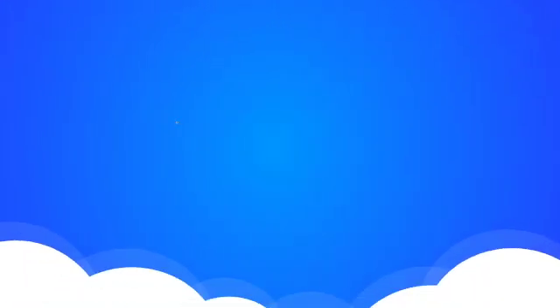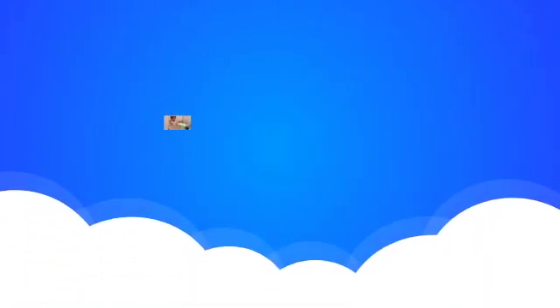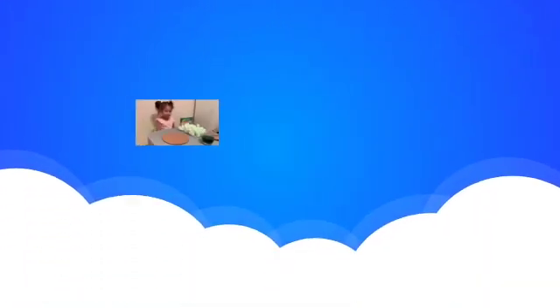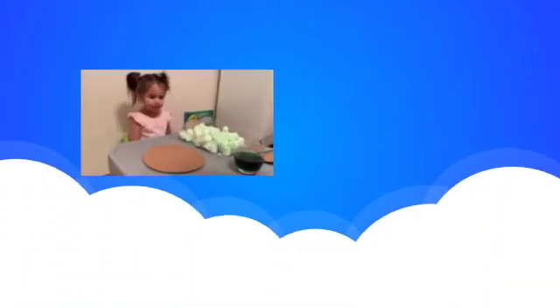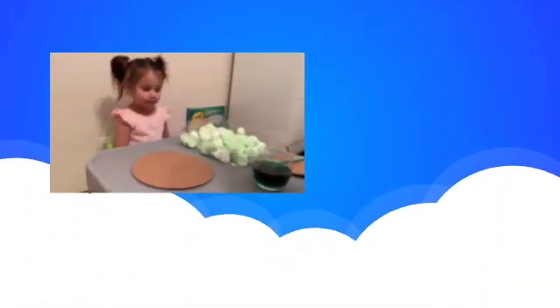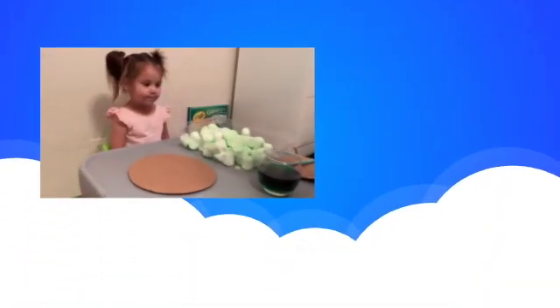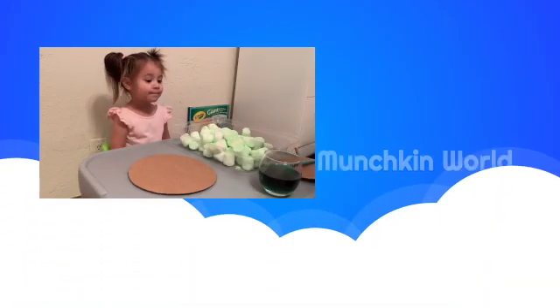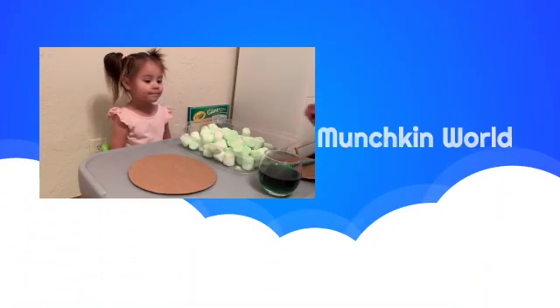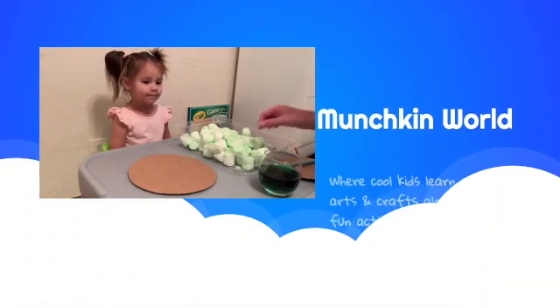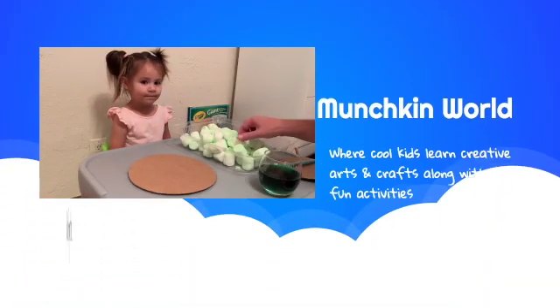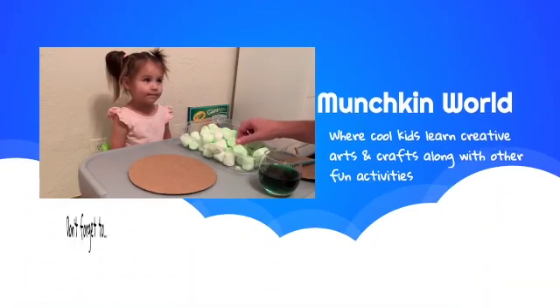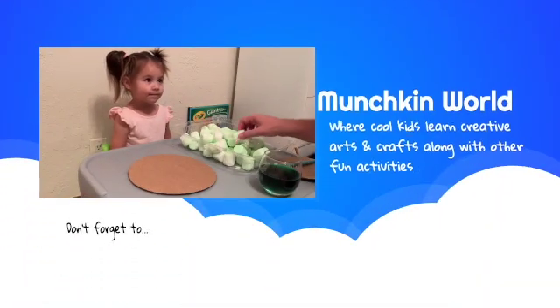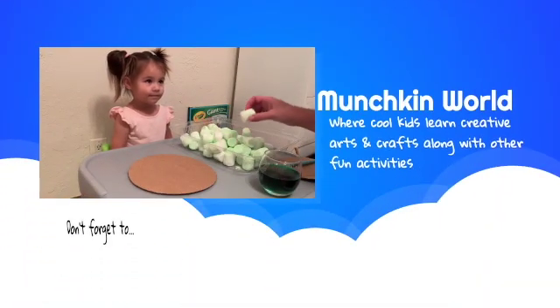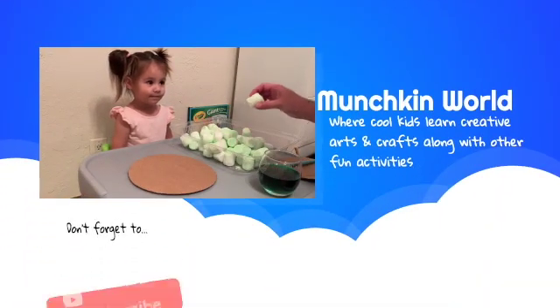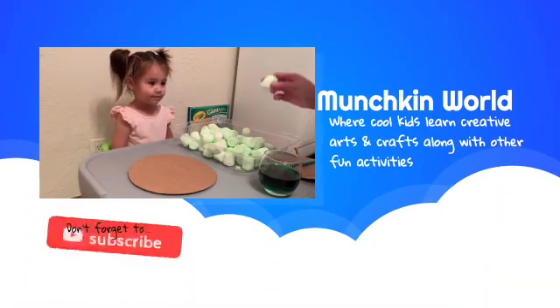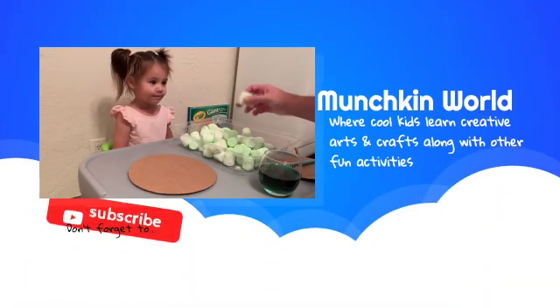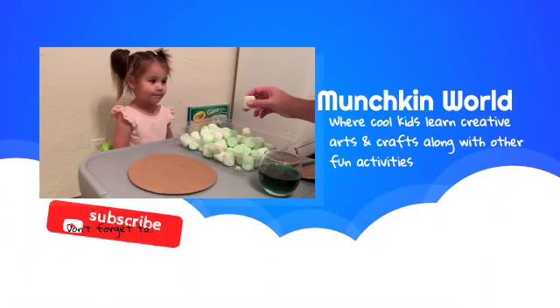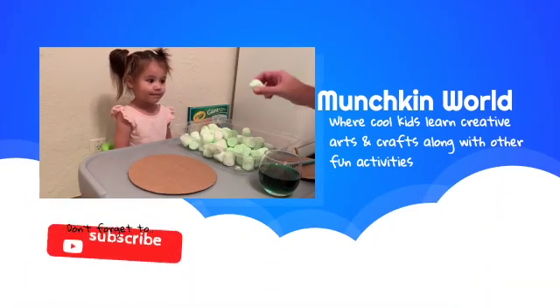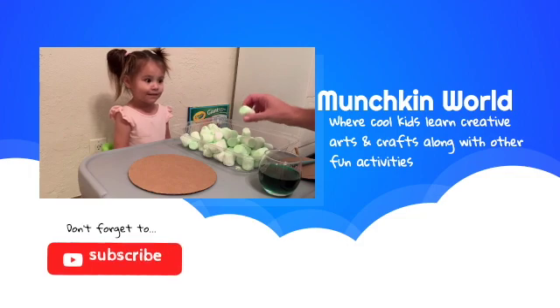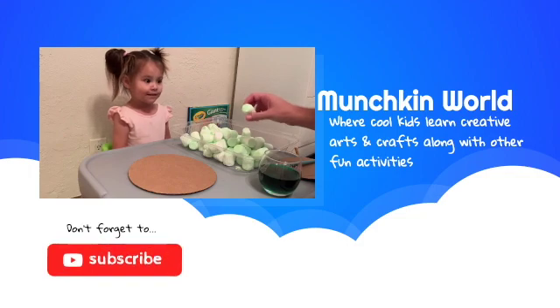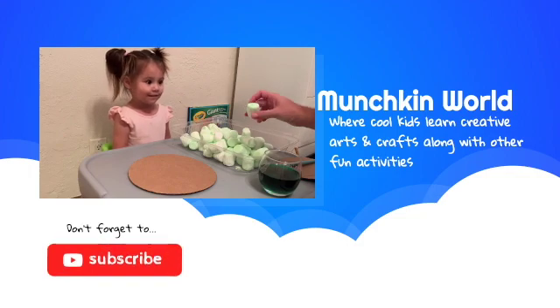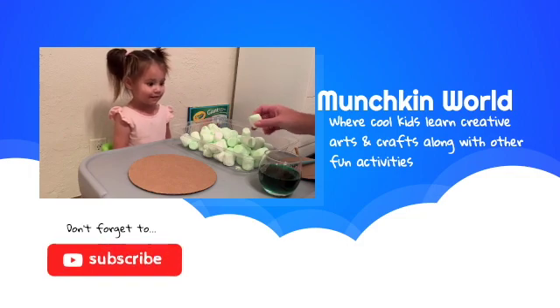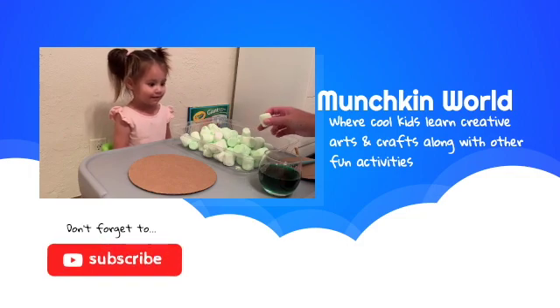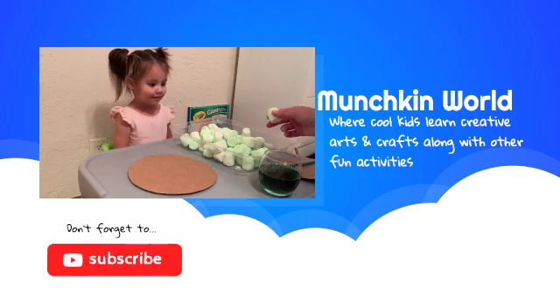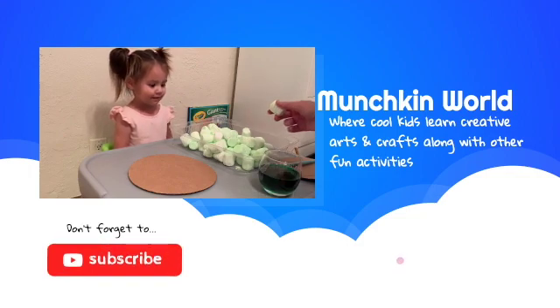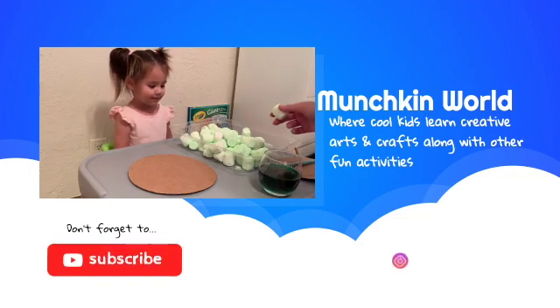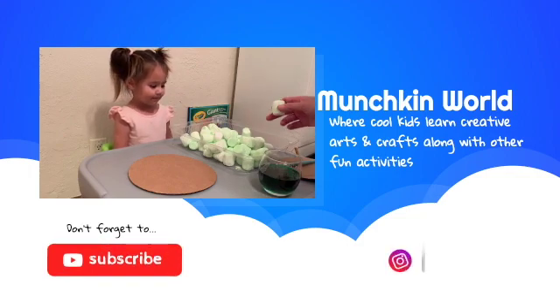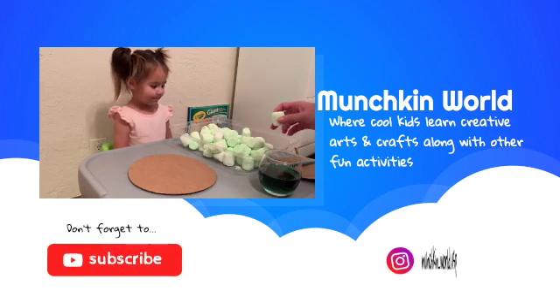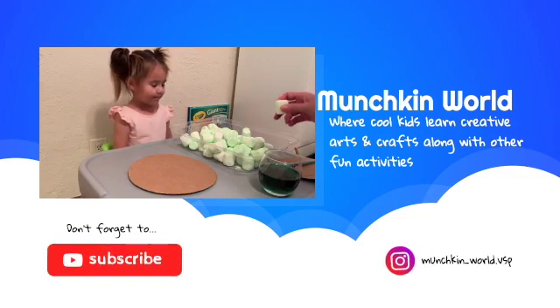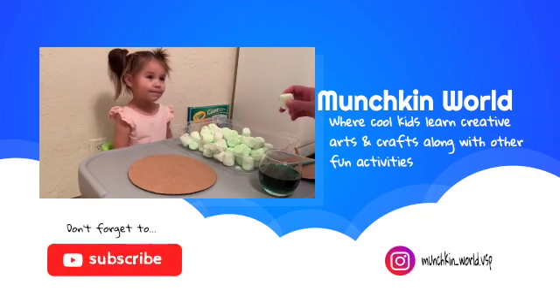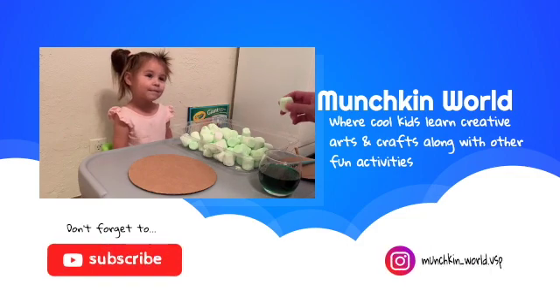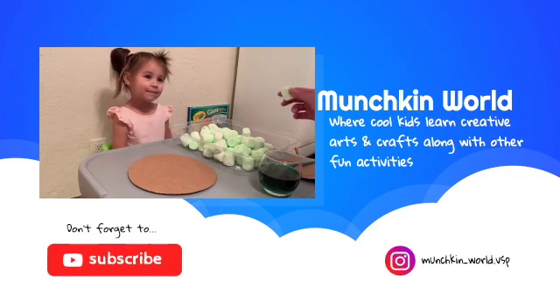Okay, so now that all the marshmallows are flying, we are going to start building art.